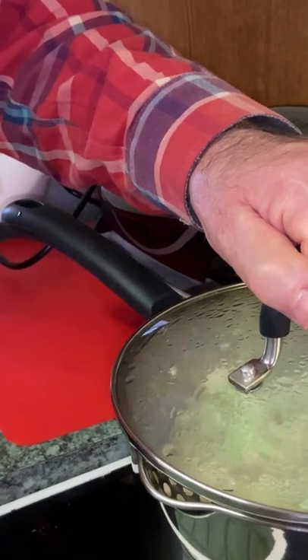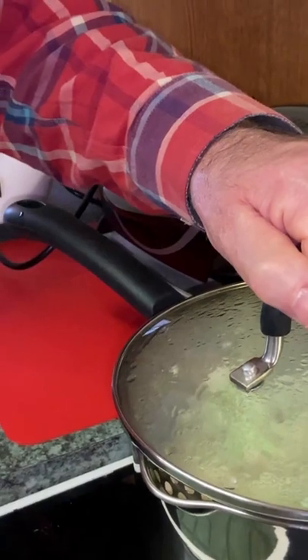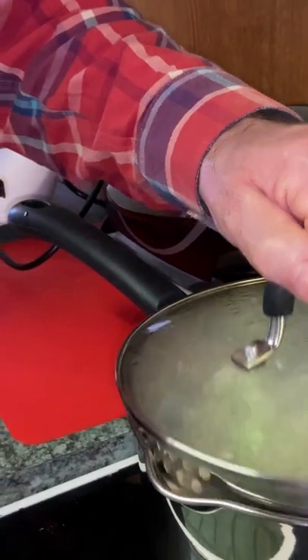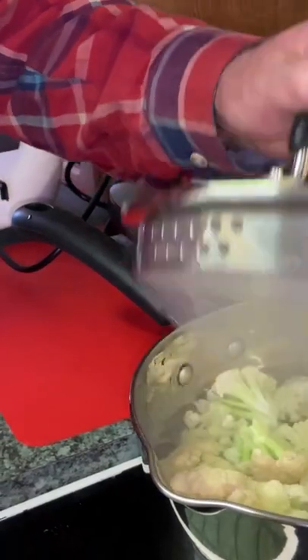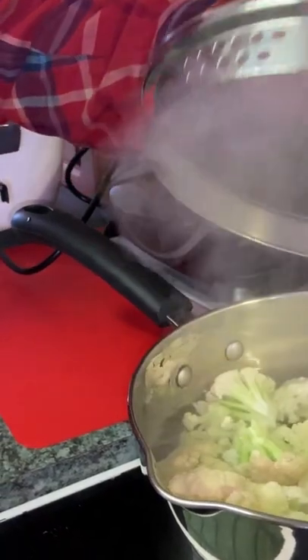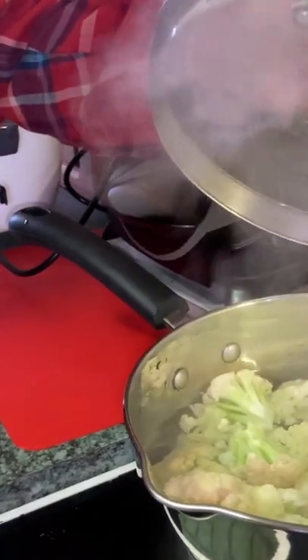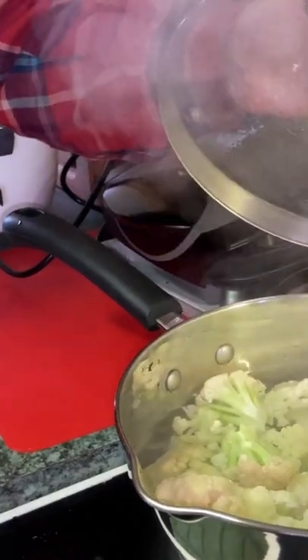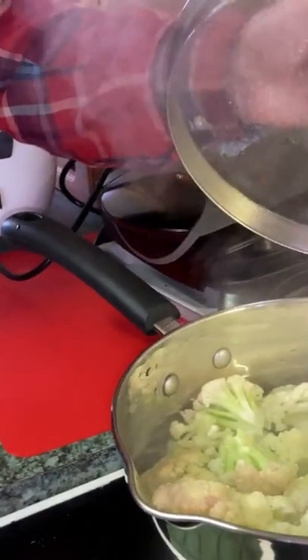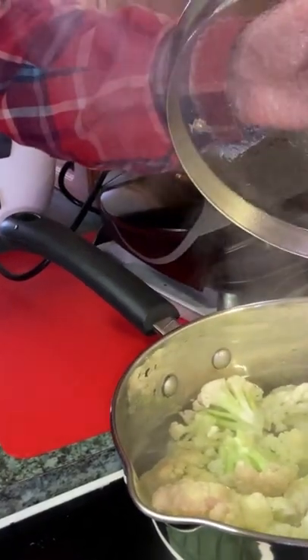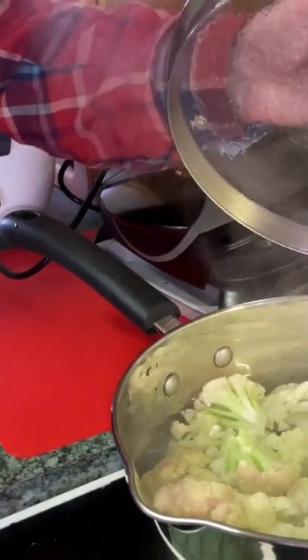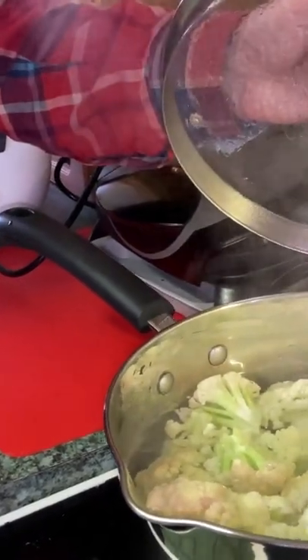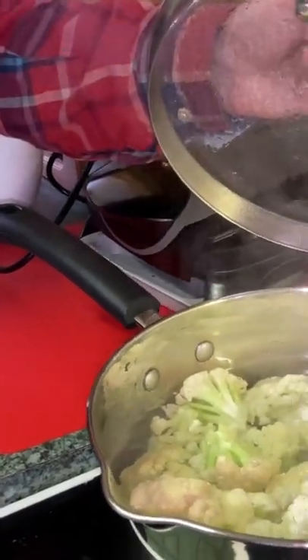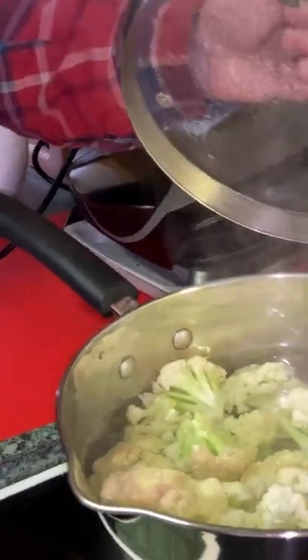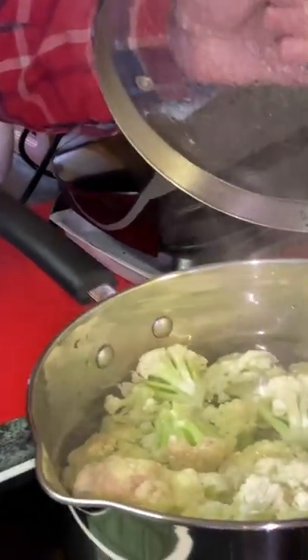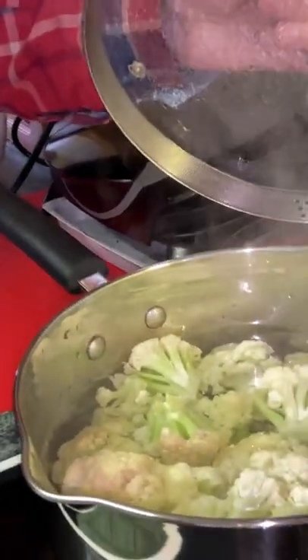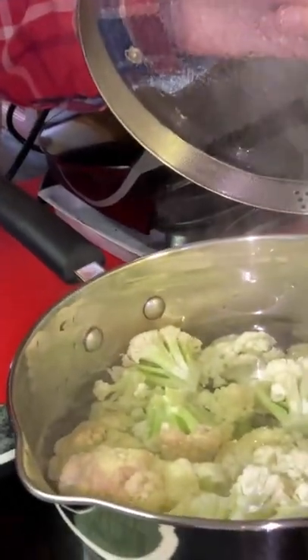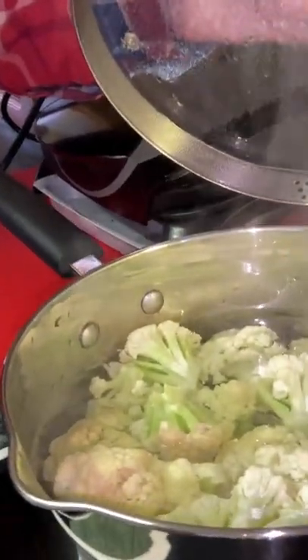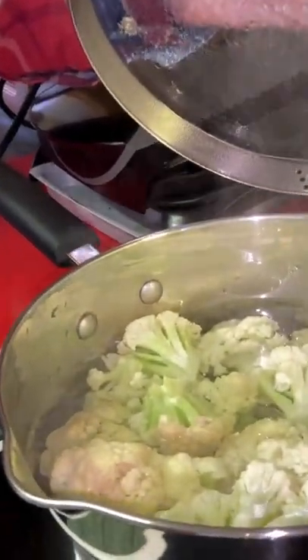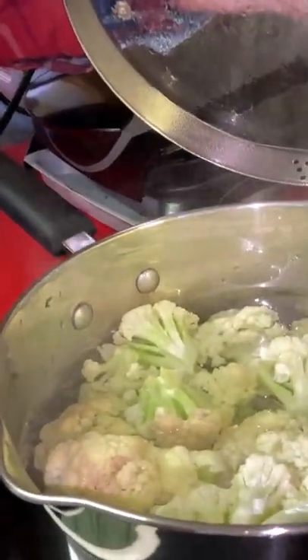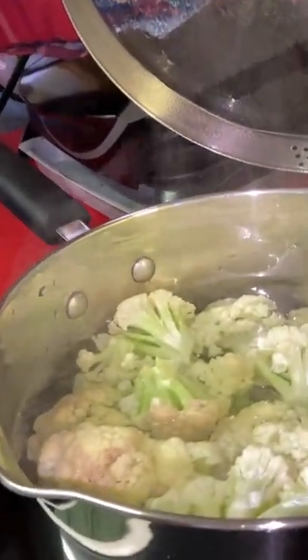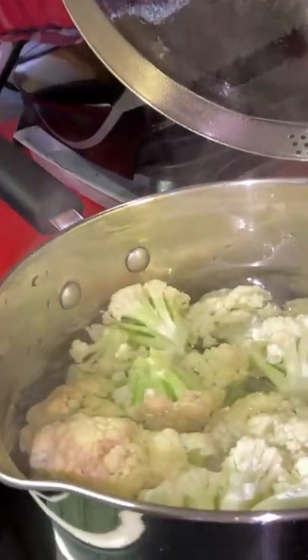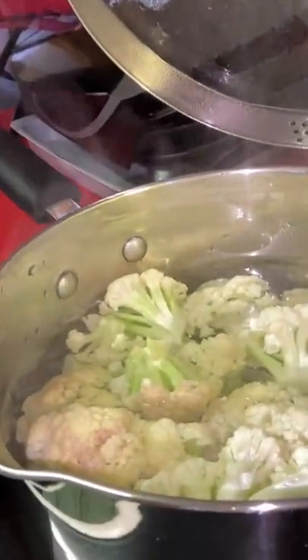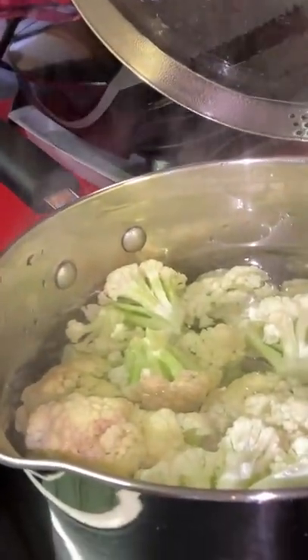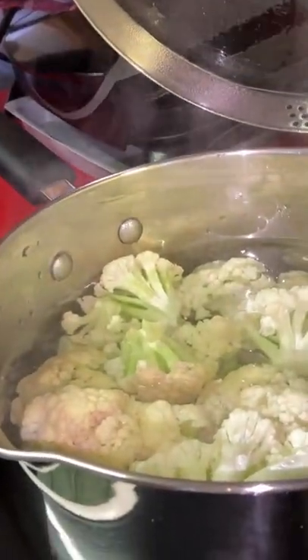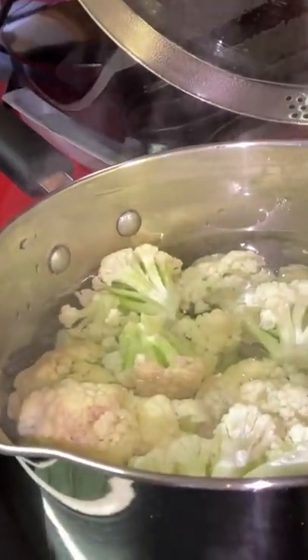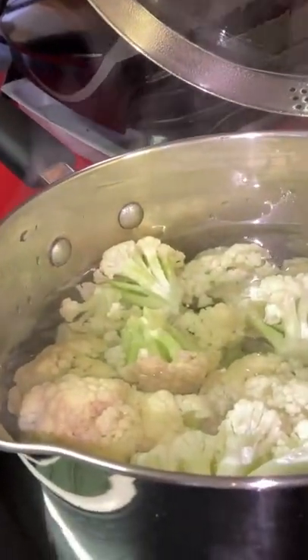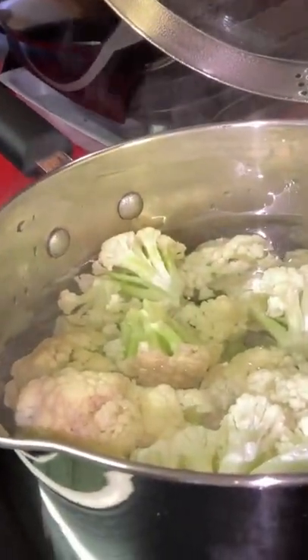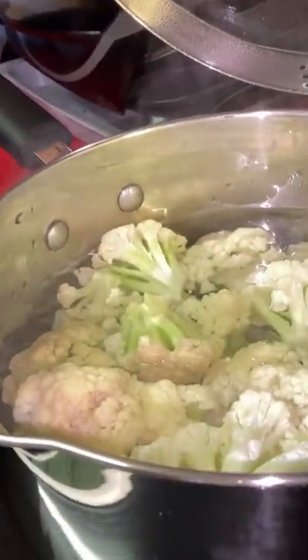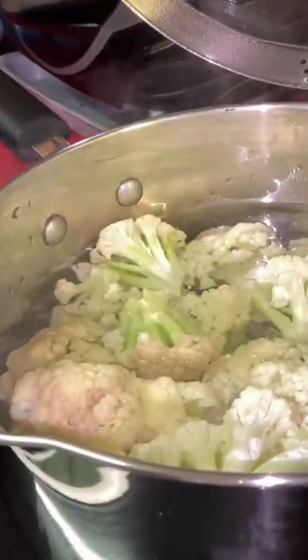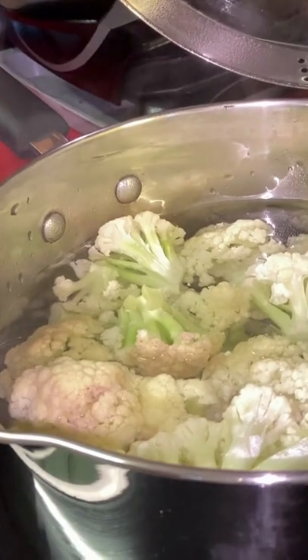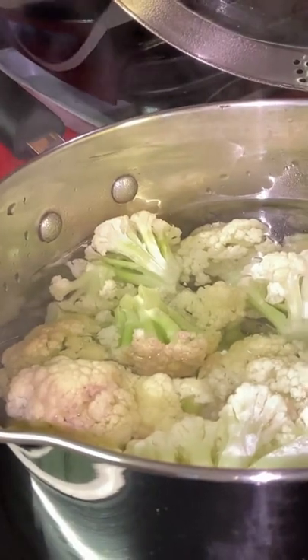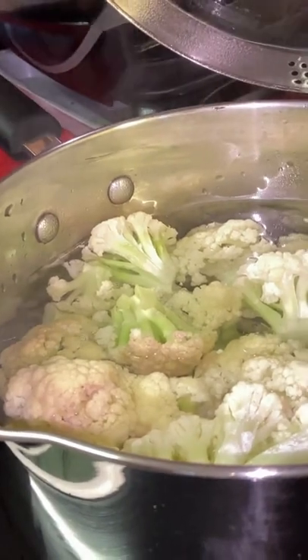Stage three: we blanch the cauliflower for three to four minutes.